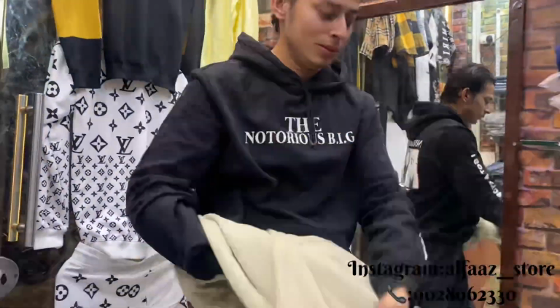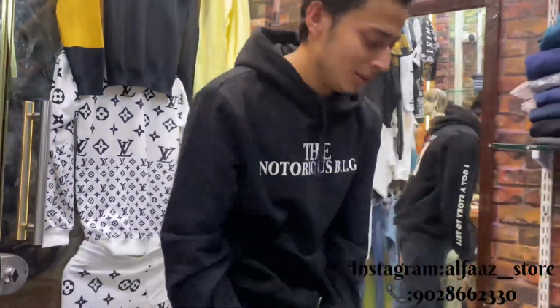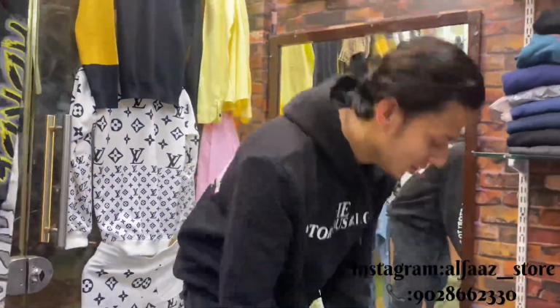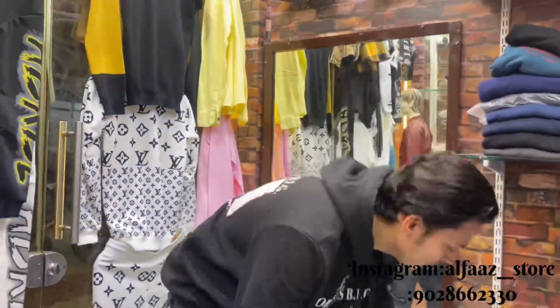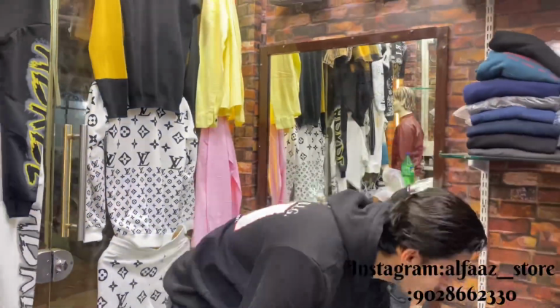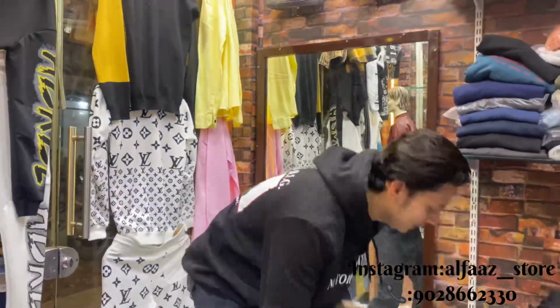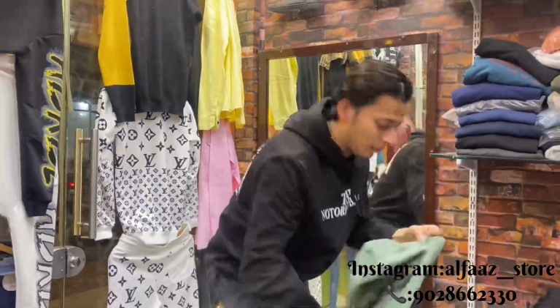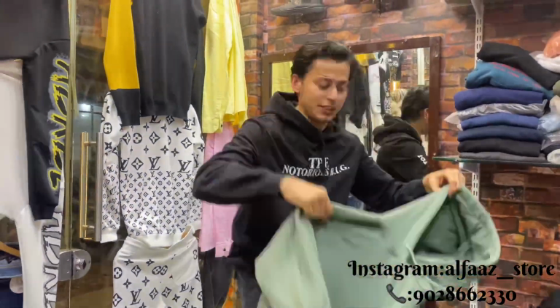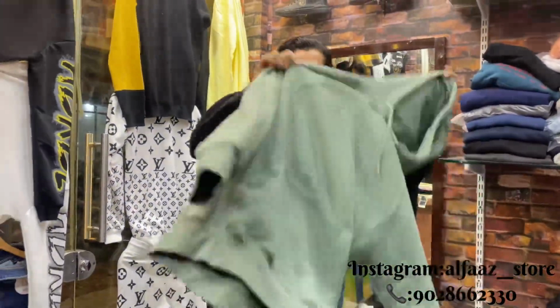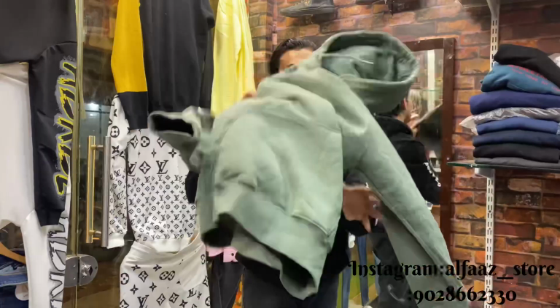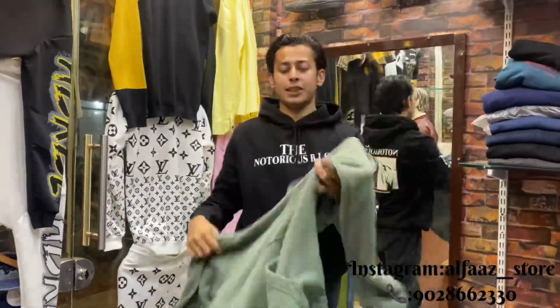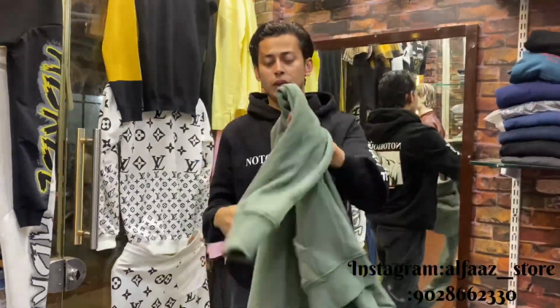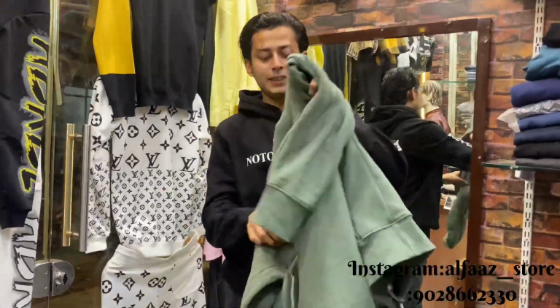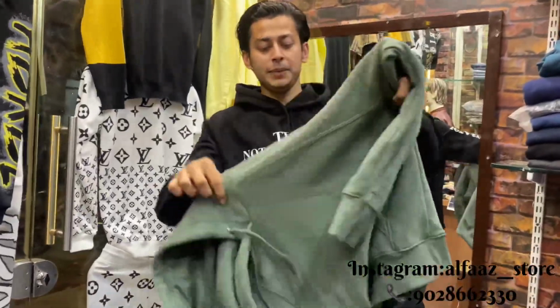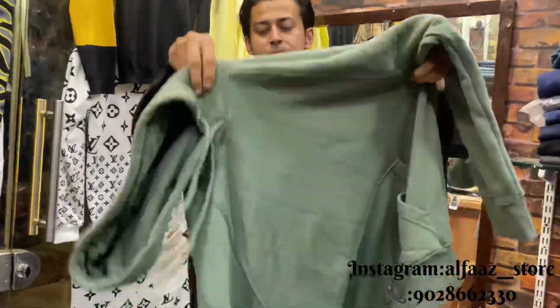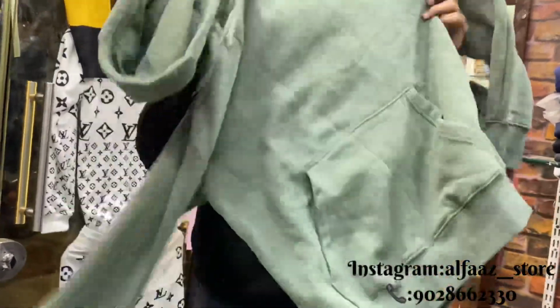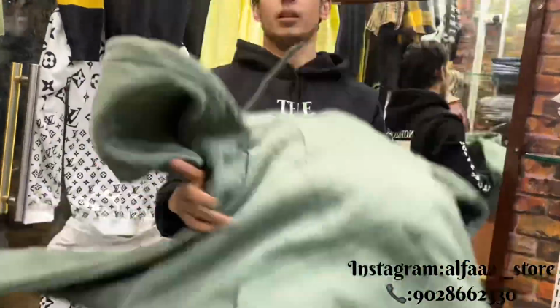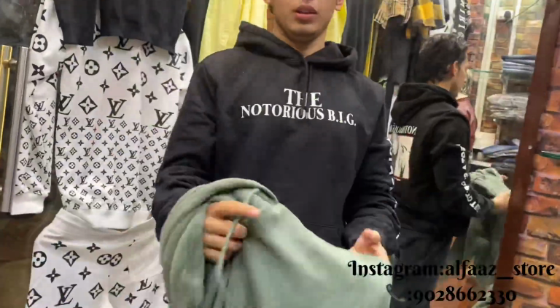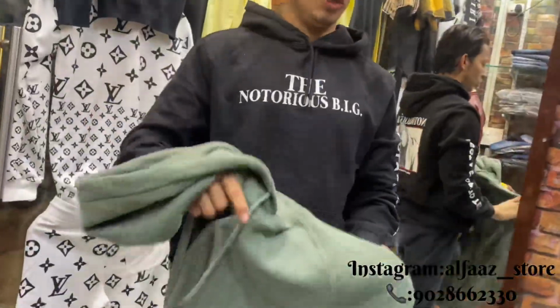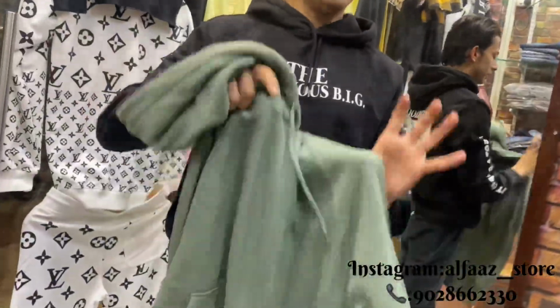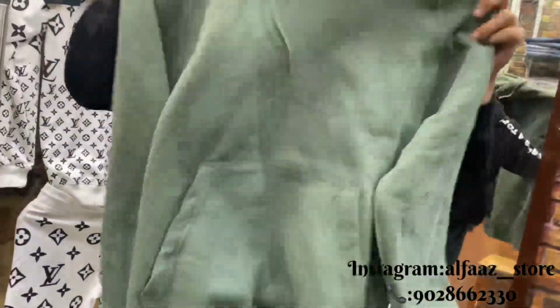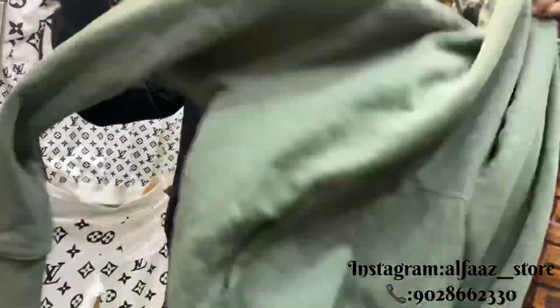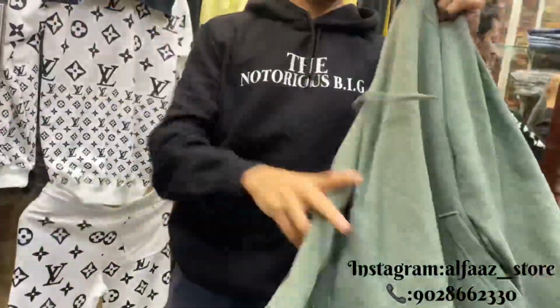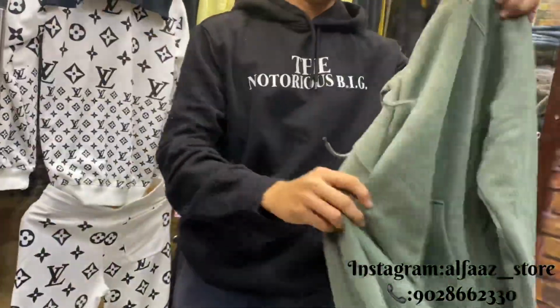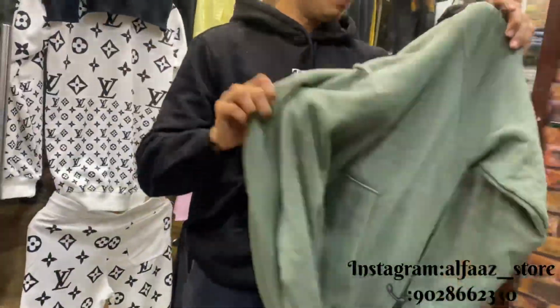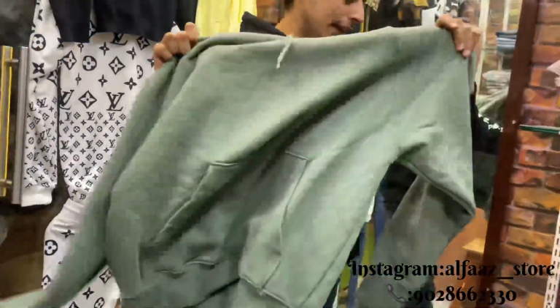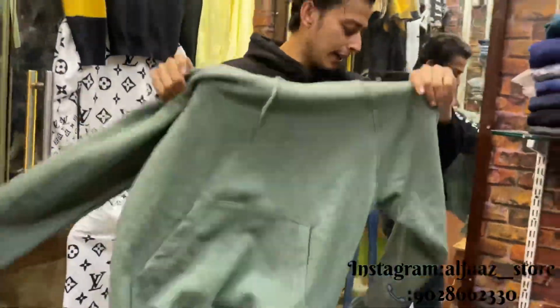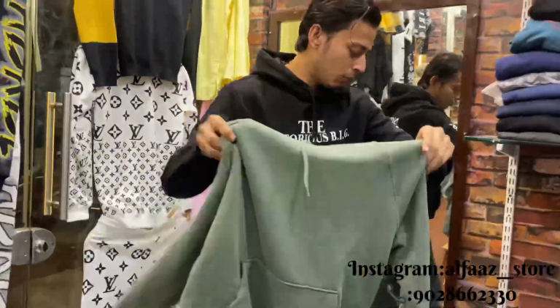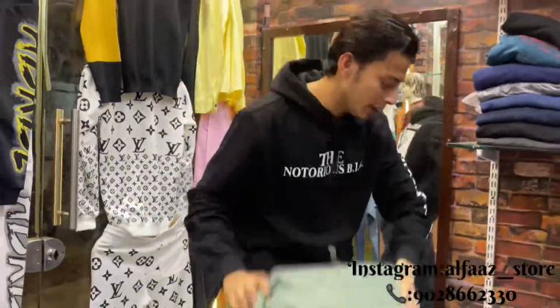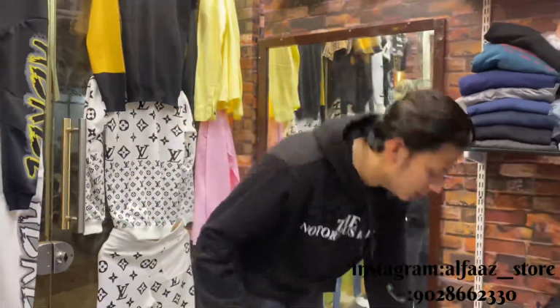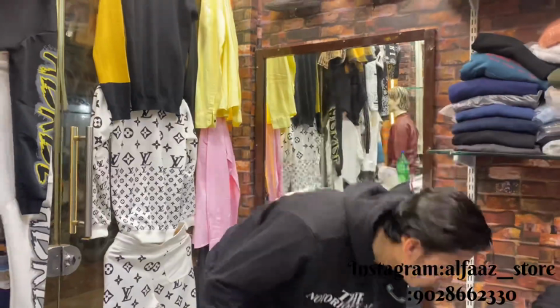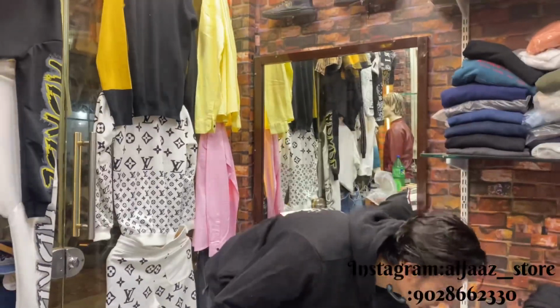Look at these prints. These prints are also in the basics. There are very best collections. There are also colors — black colors. There are so many colors.